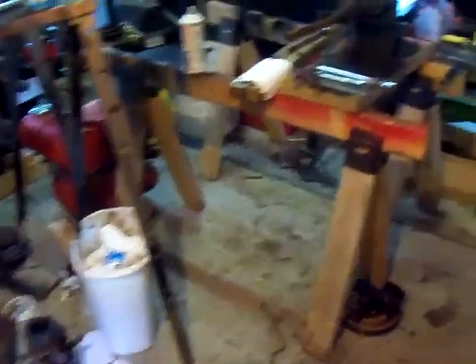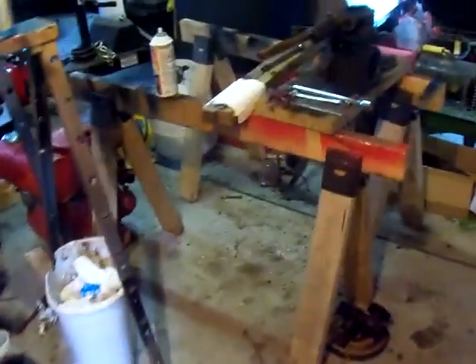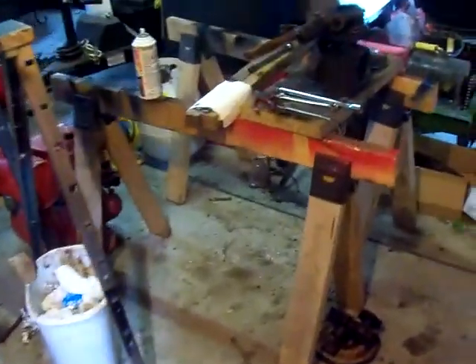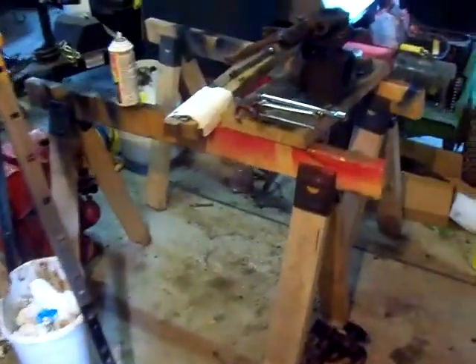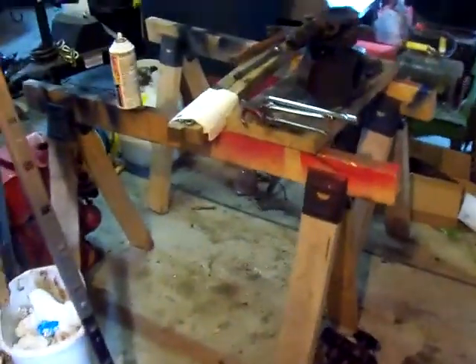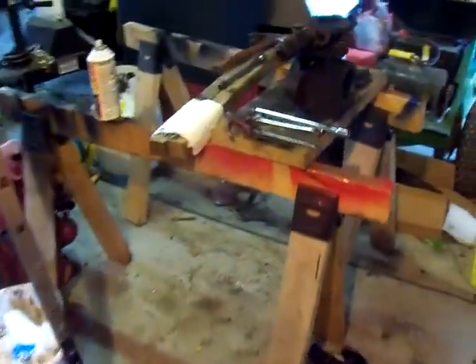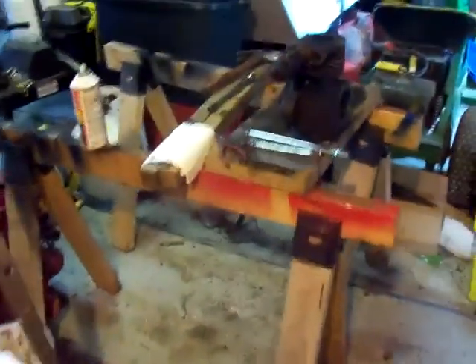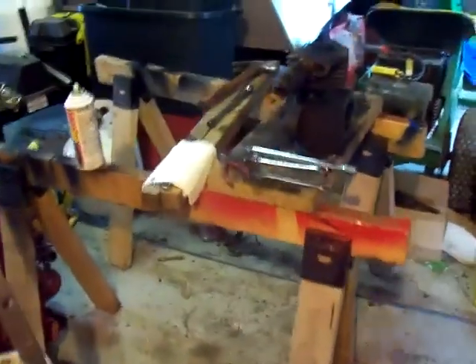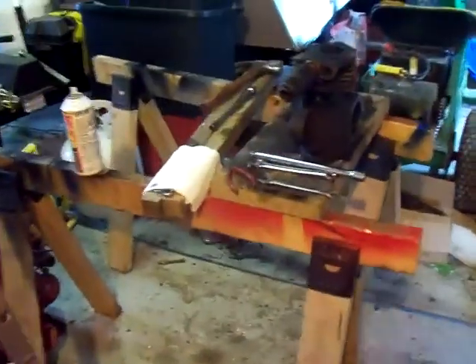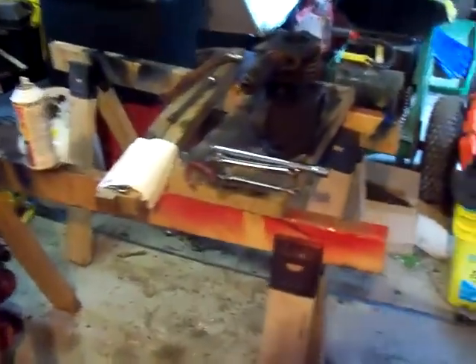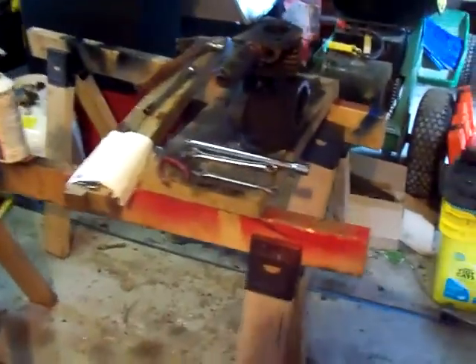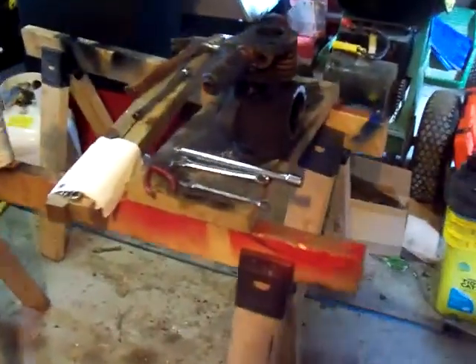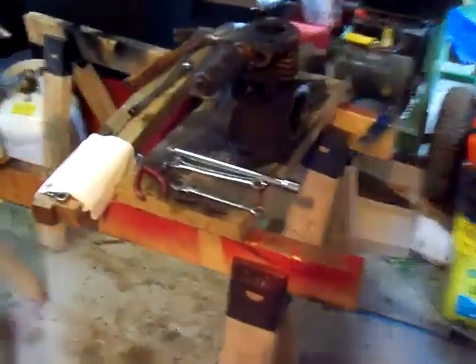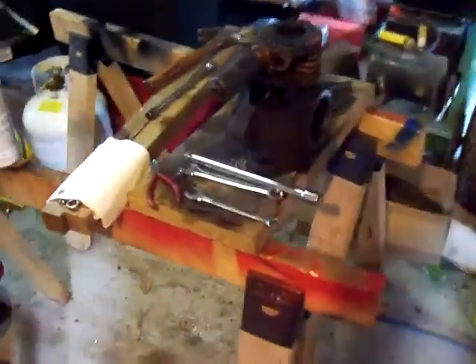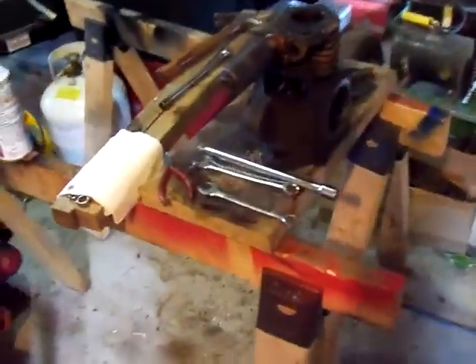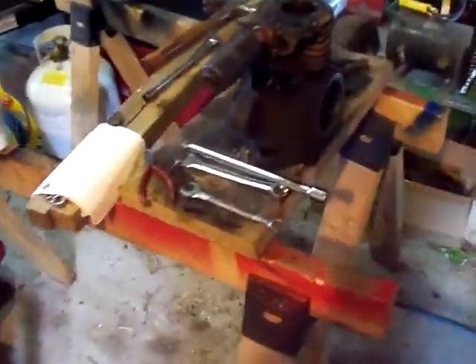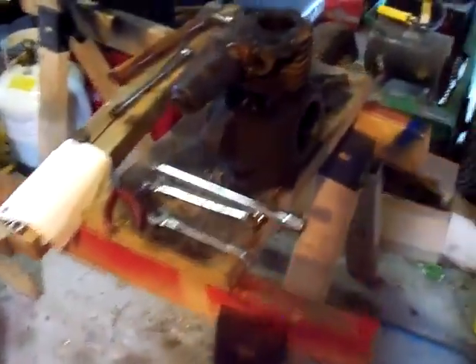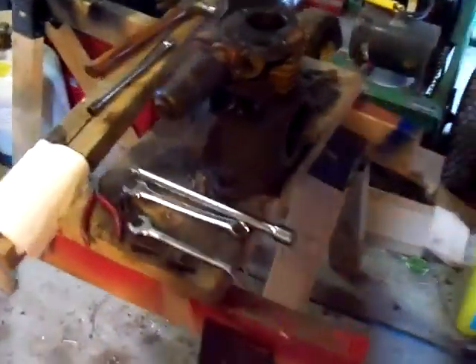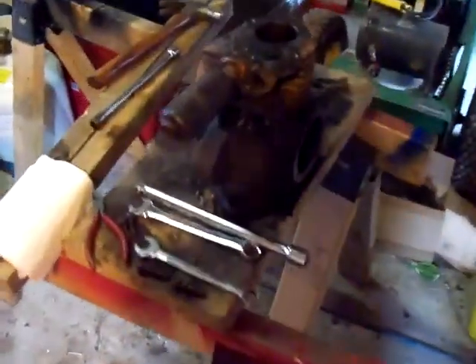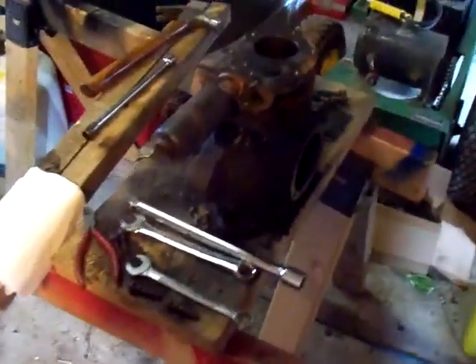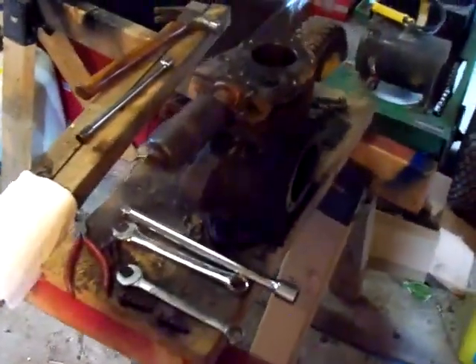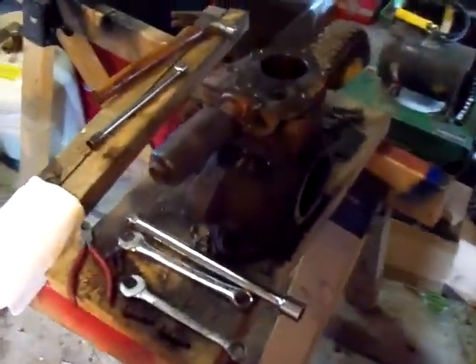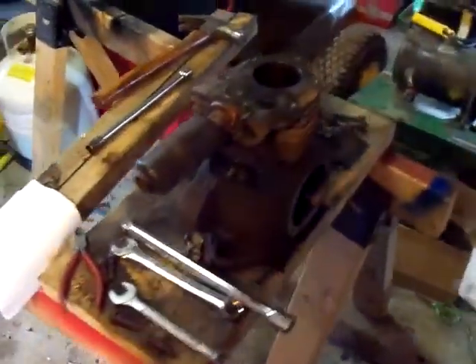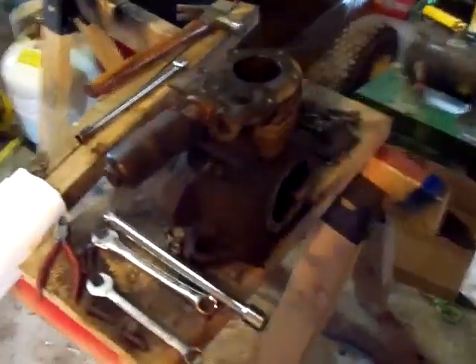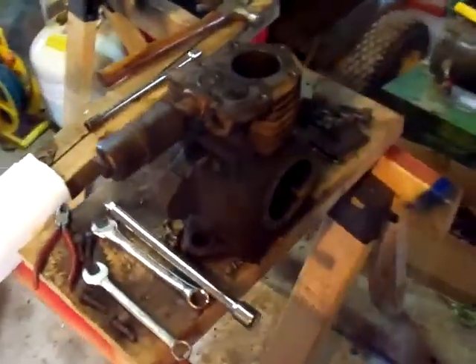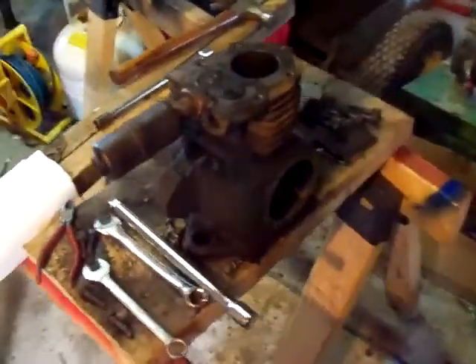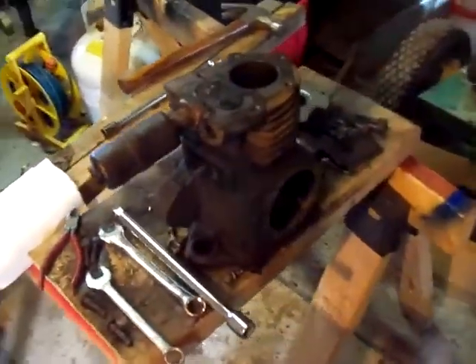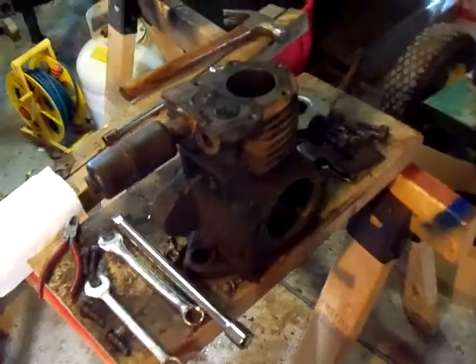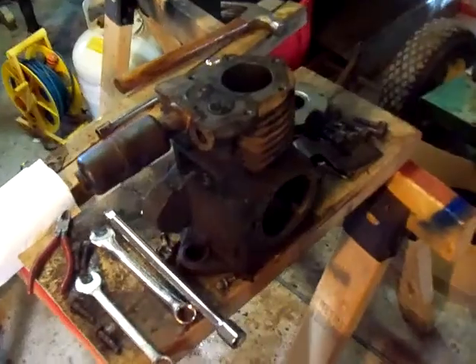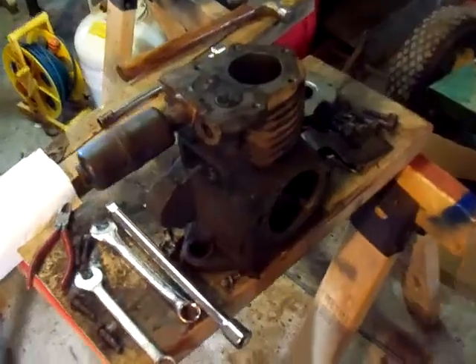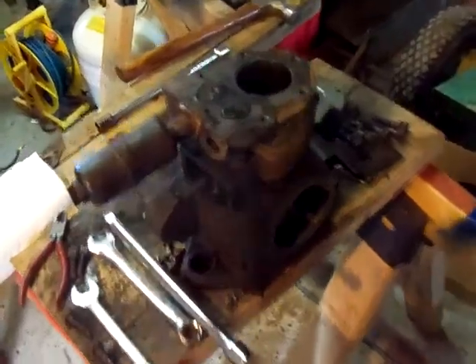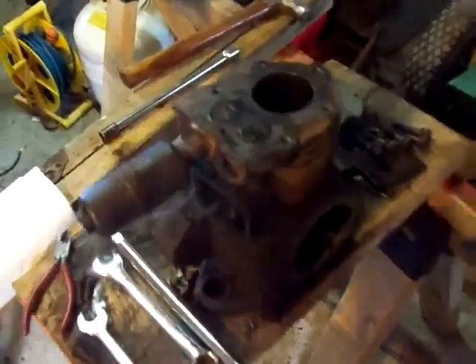Okay YouTube, I've probably got about 17 new motors since my last video.